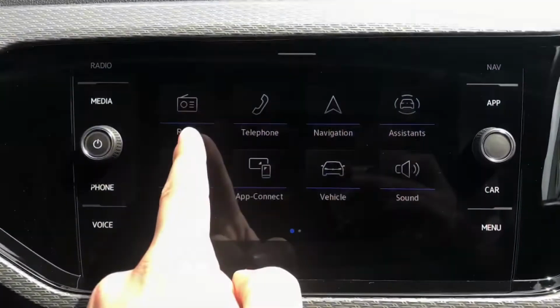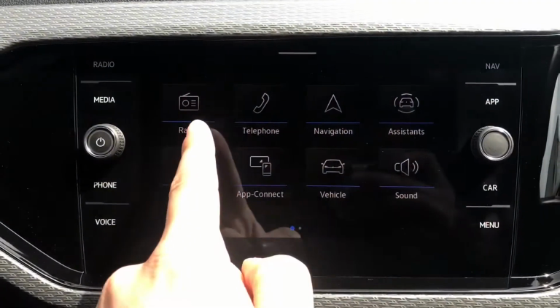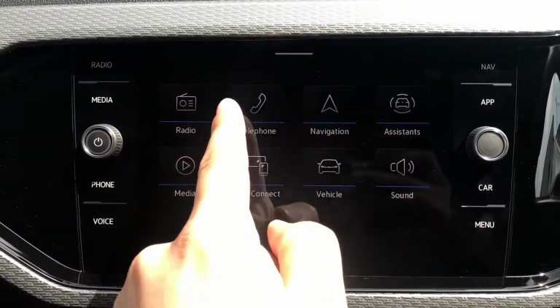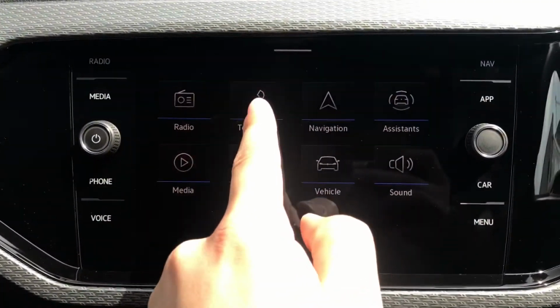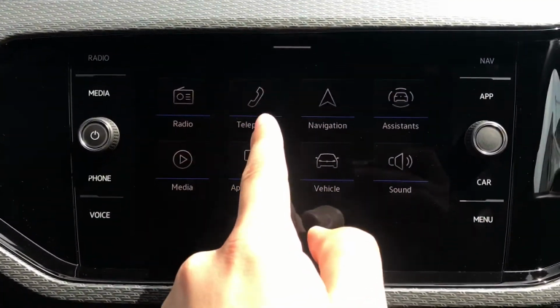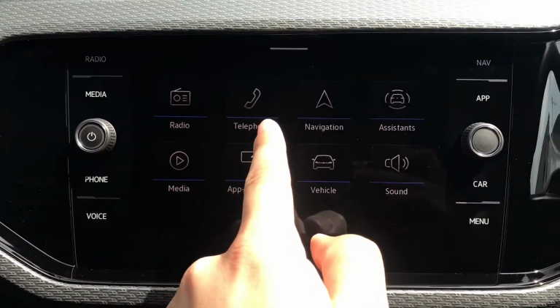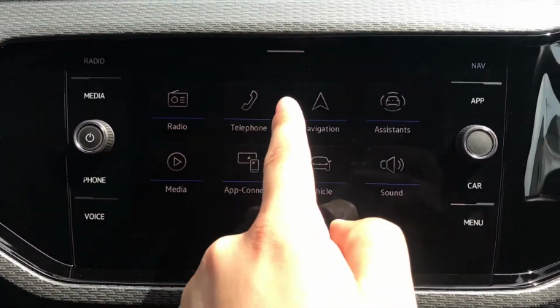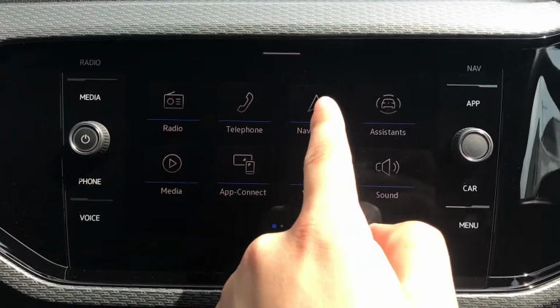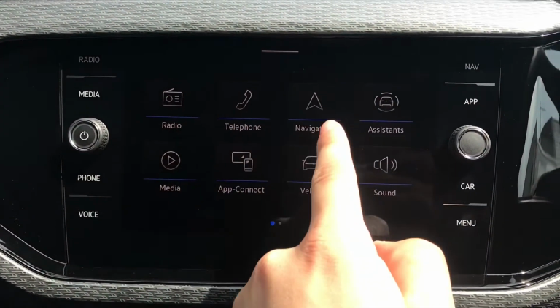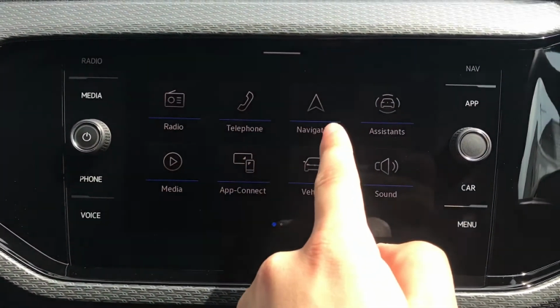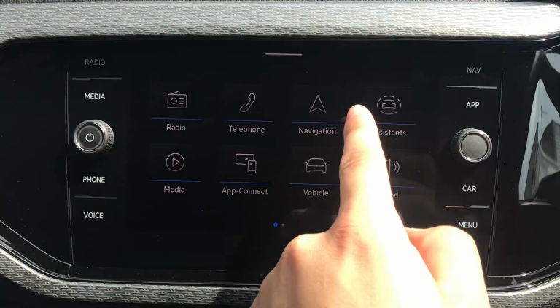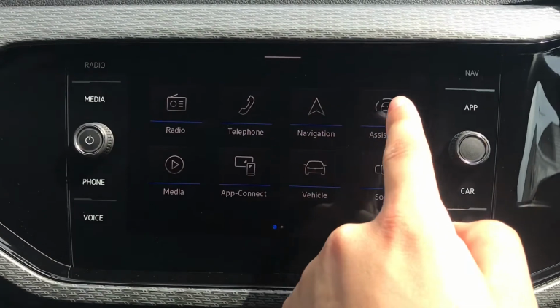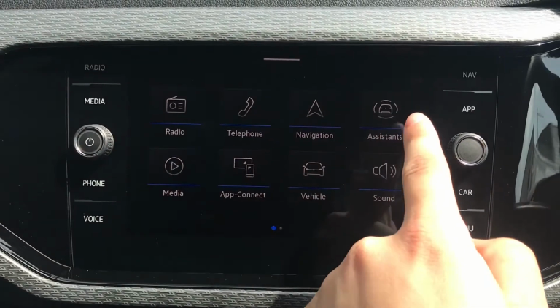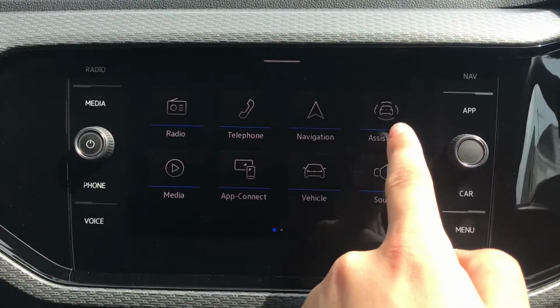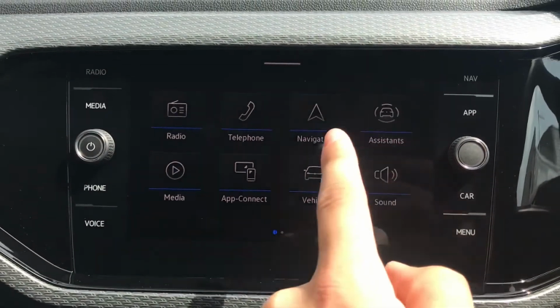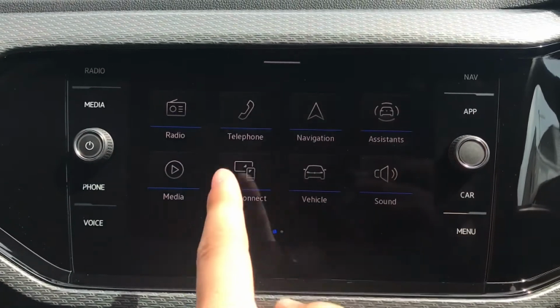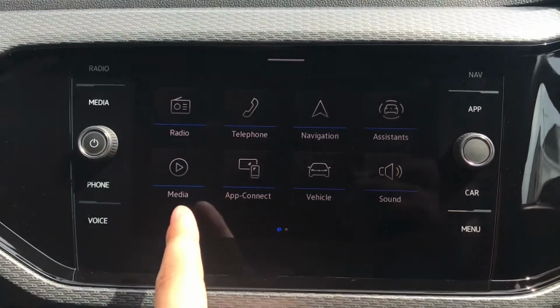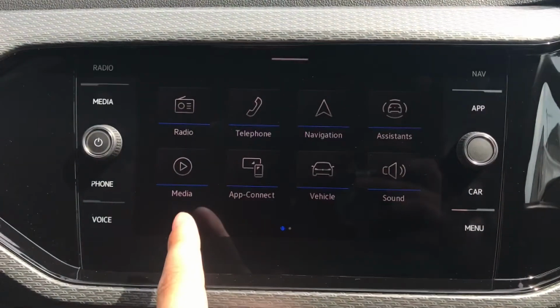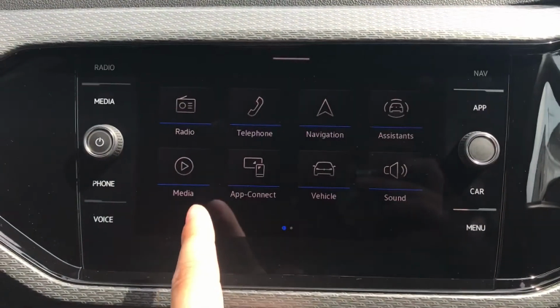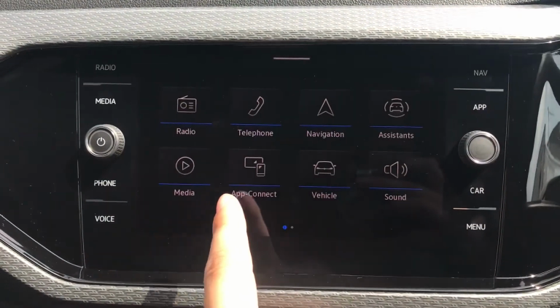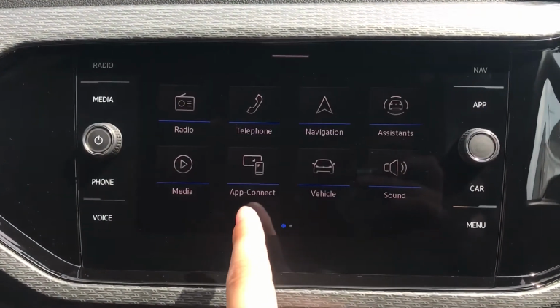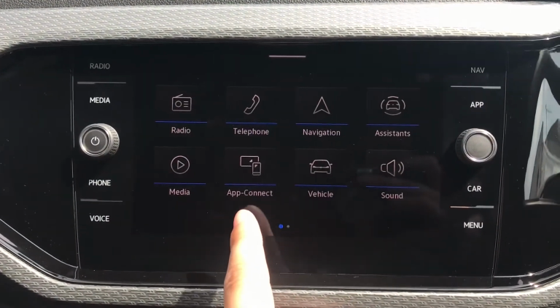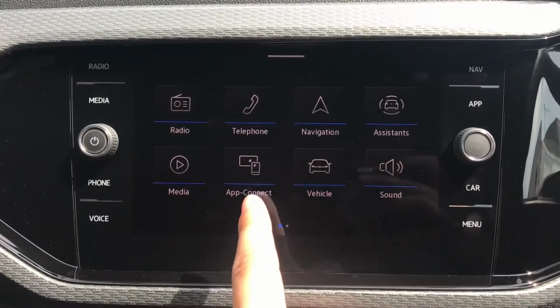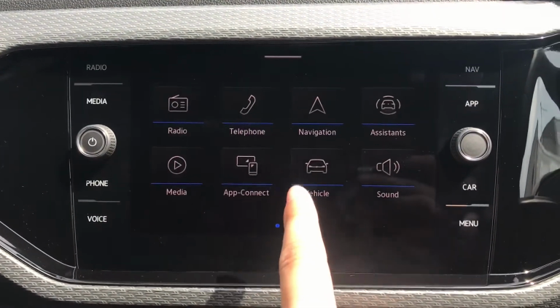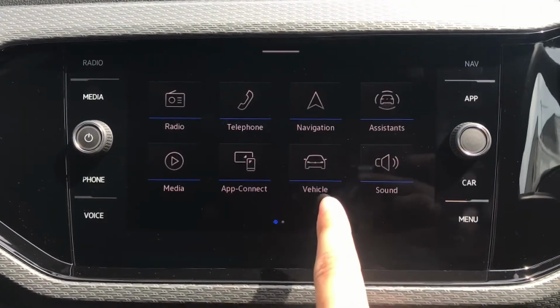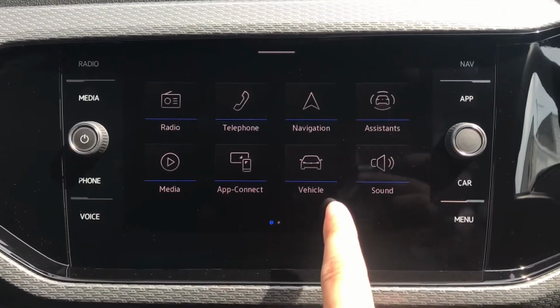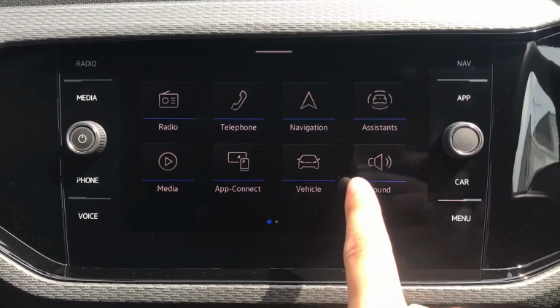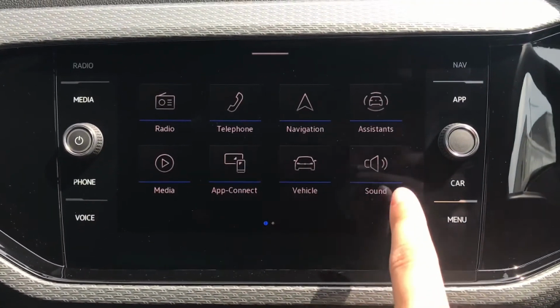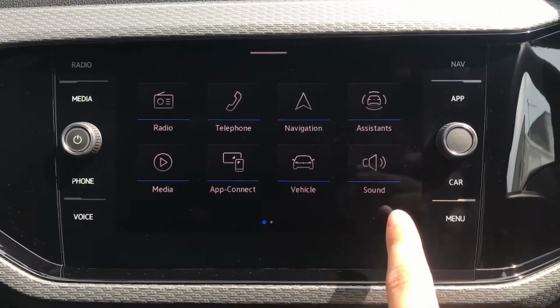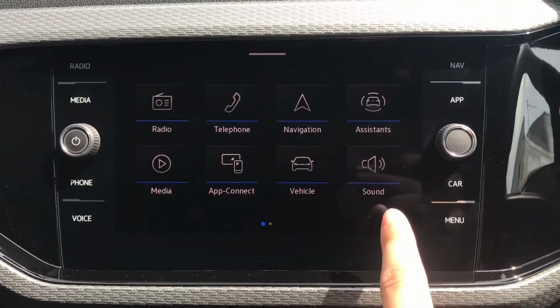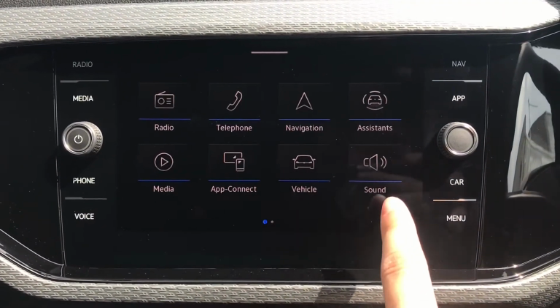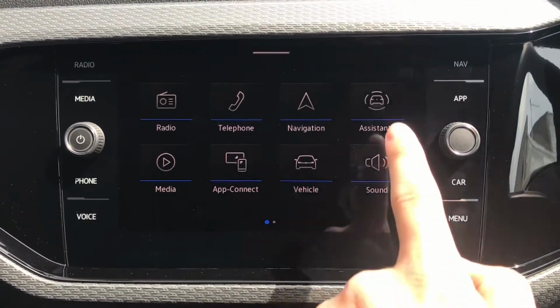On the infotainment screen we have radio, telephone, navigation, assistance, media, app connect, vehicle, and sound.